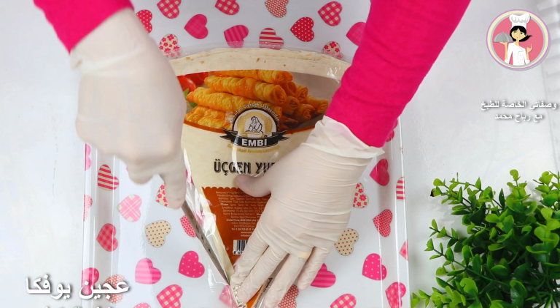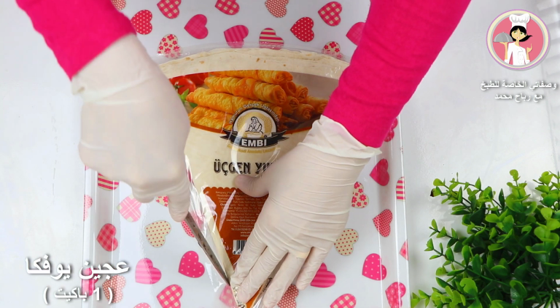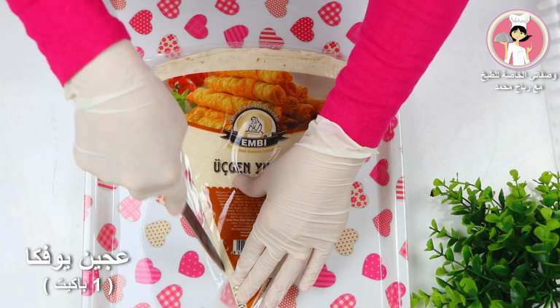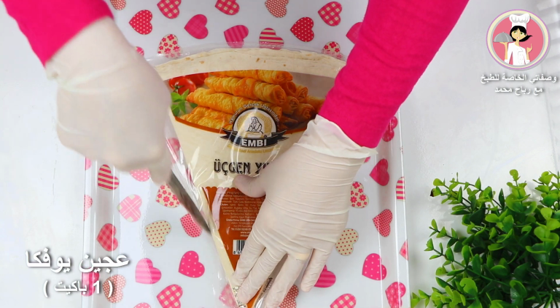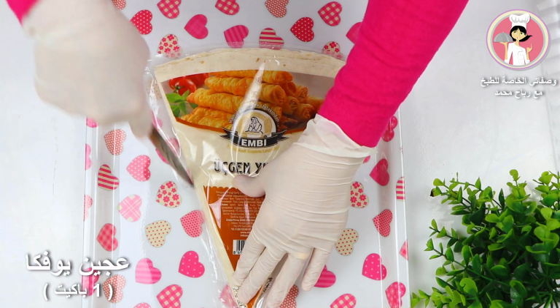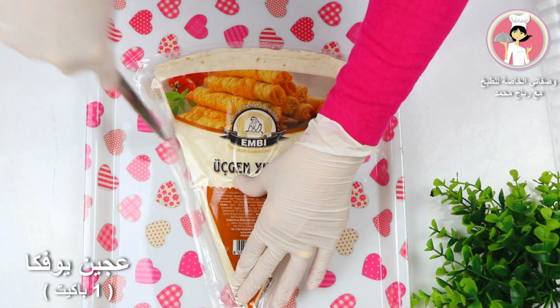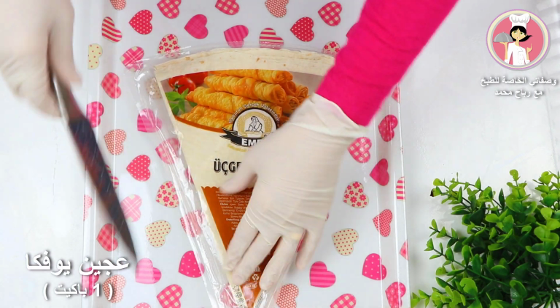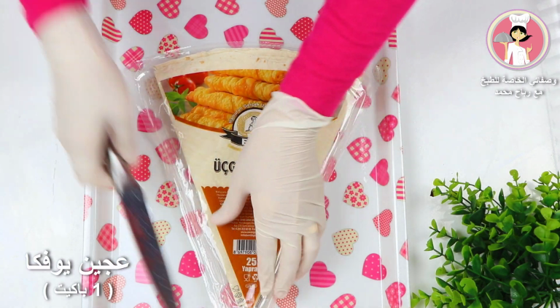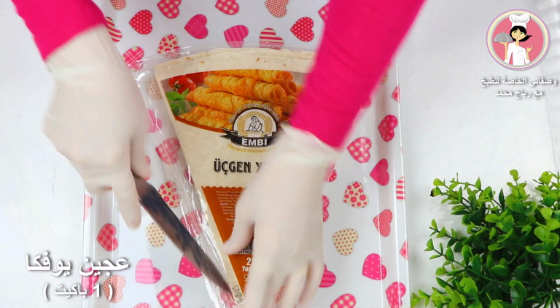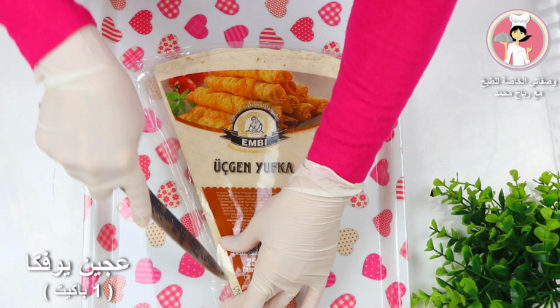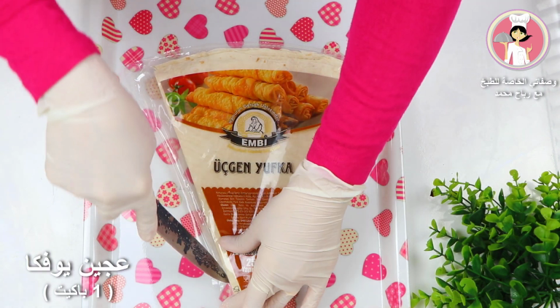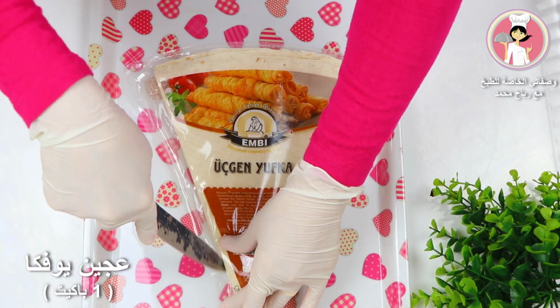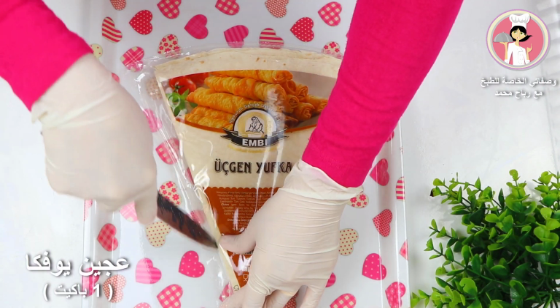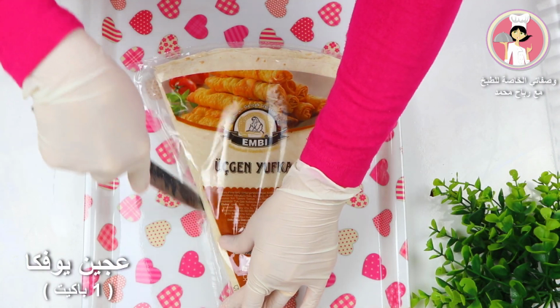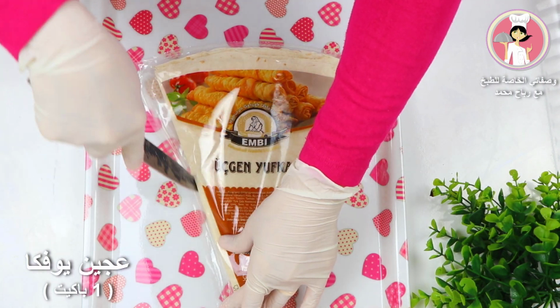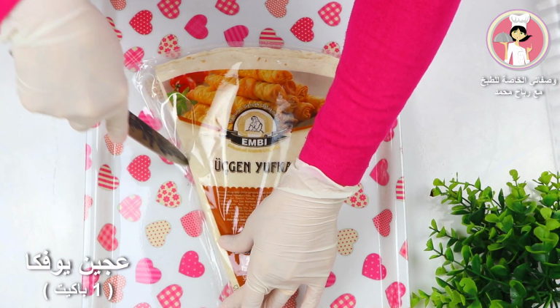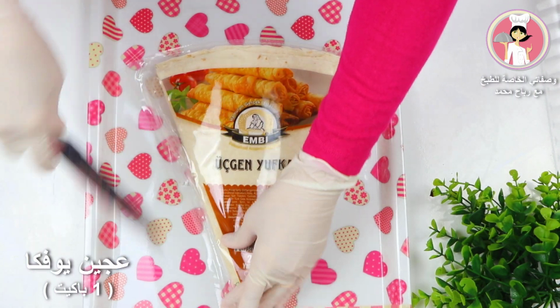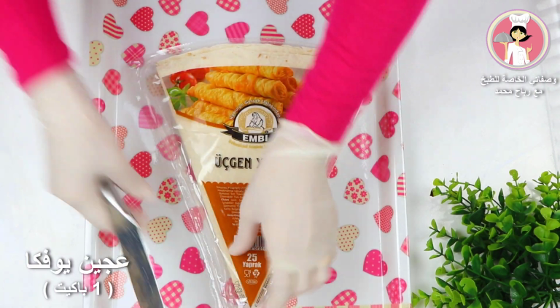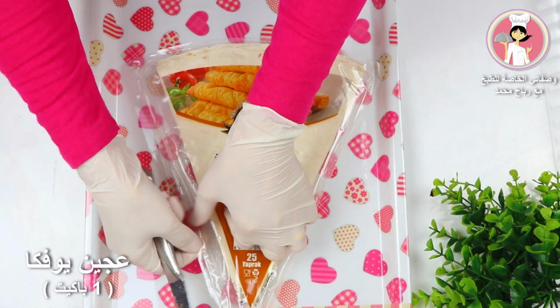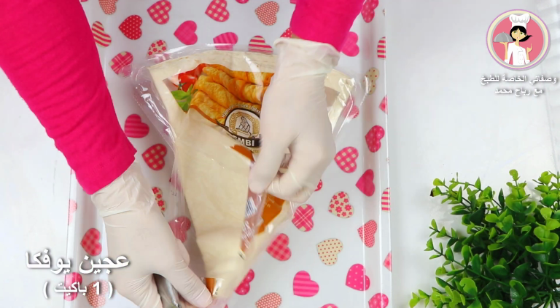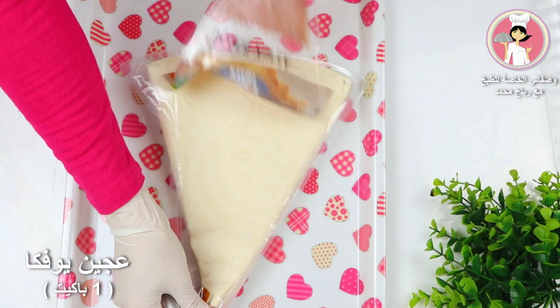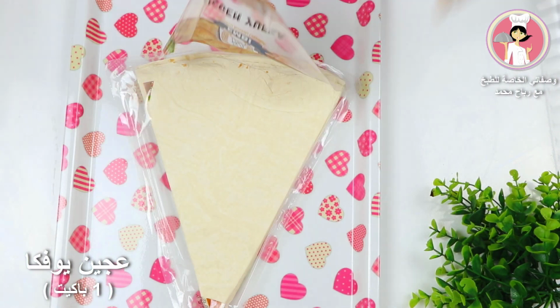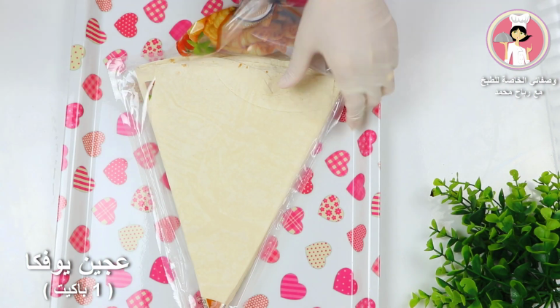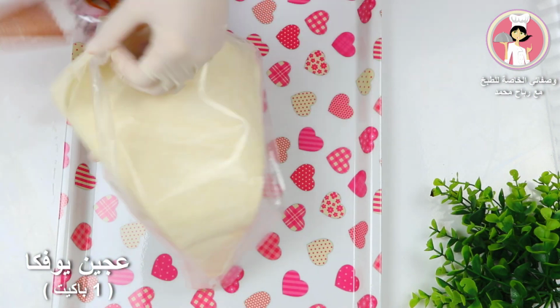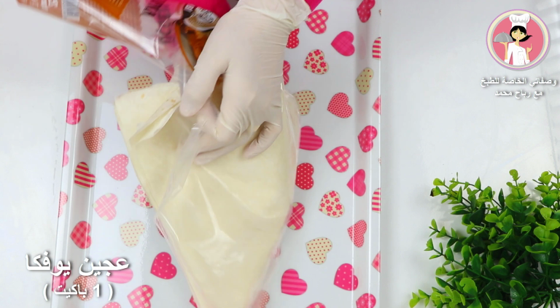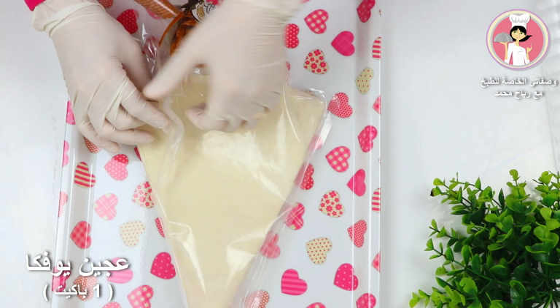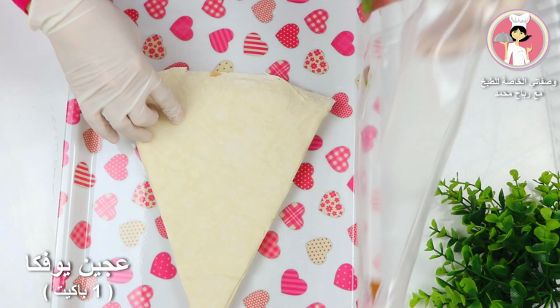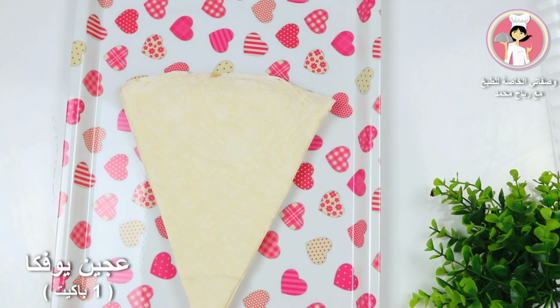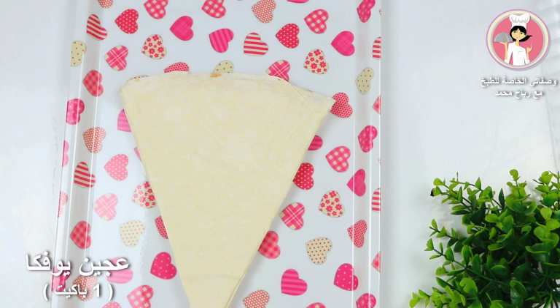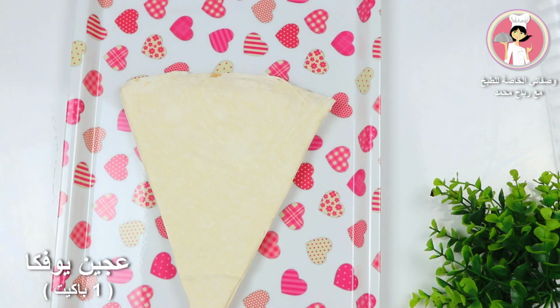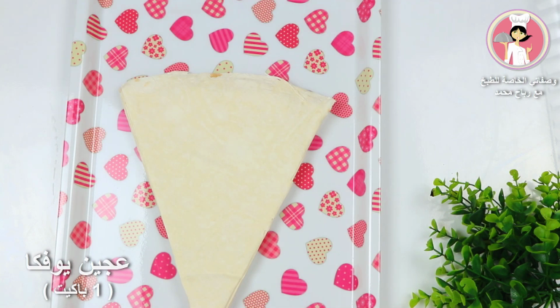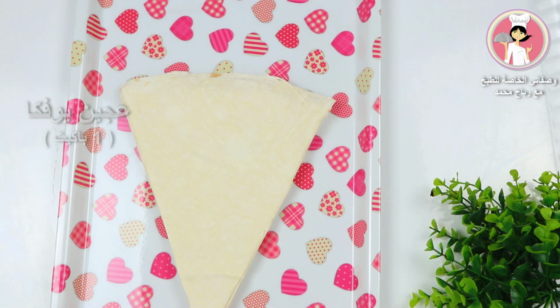I love it. It's a good idea. I'm going to make you want to add some ingredients.